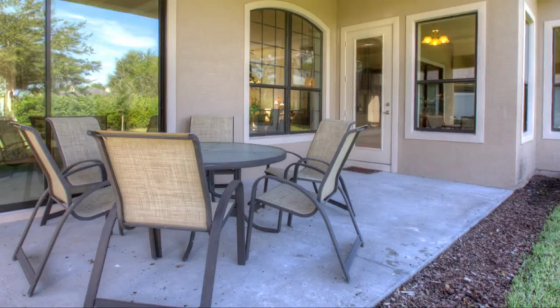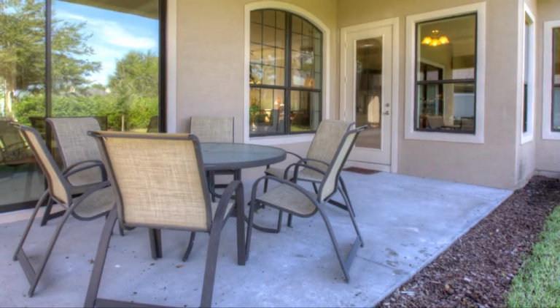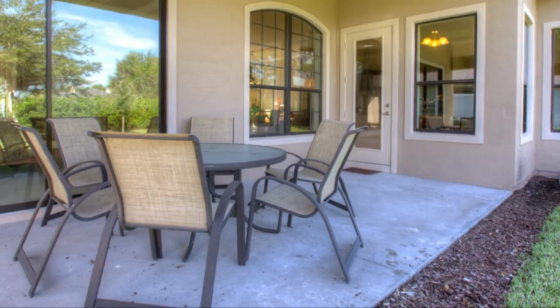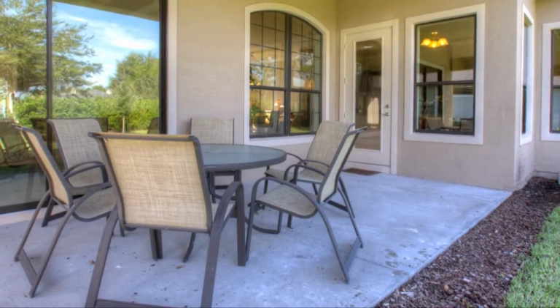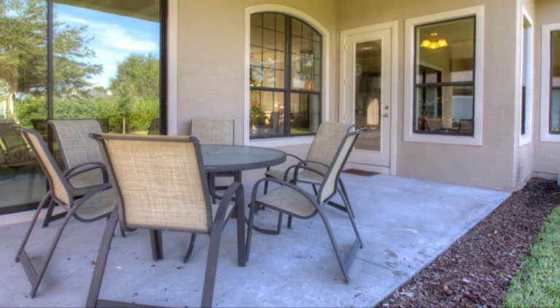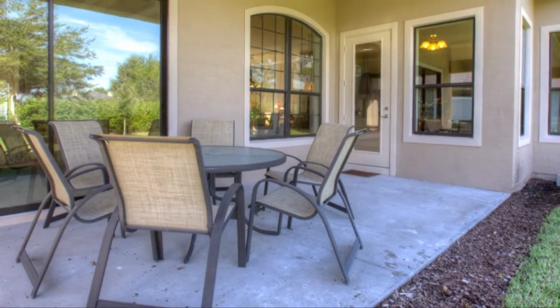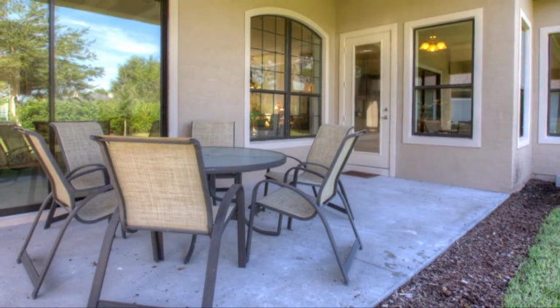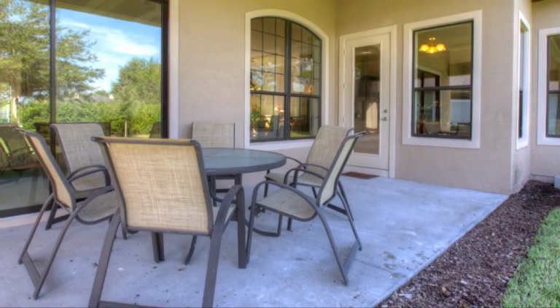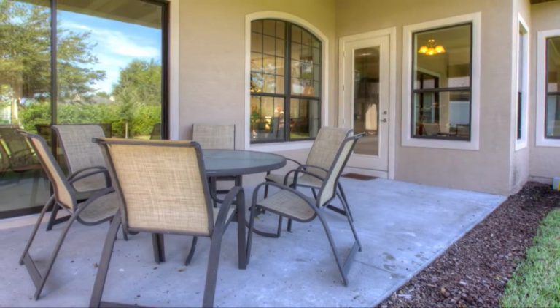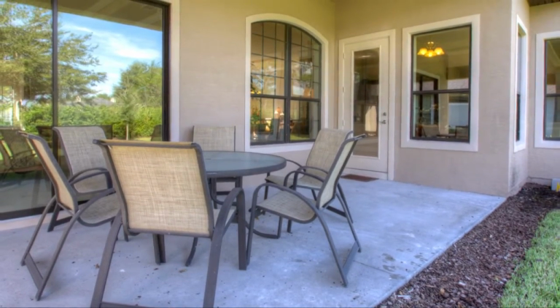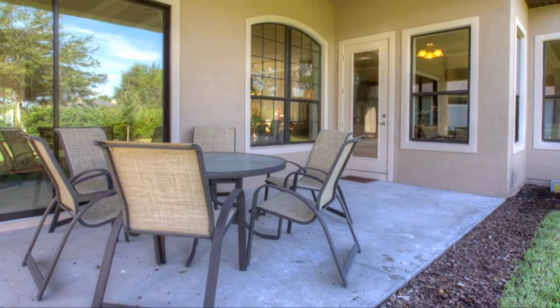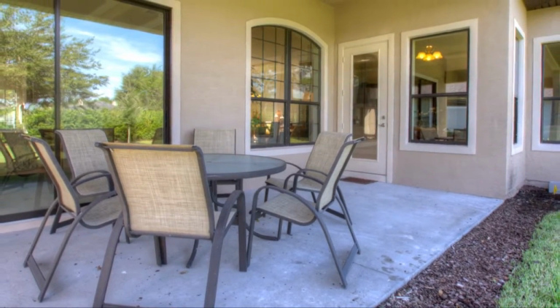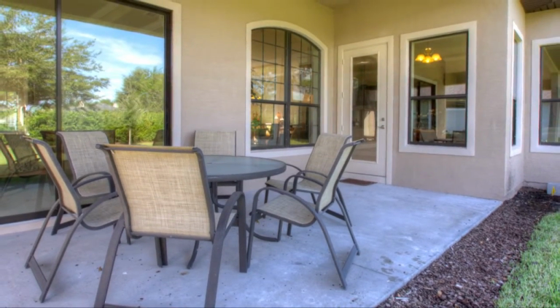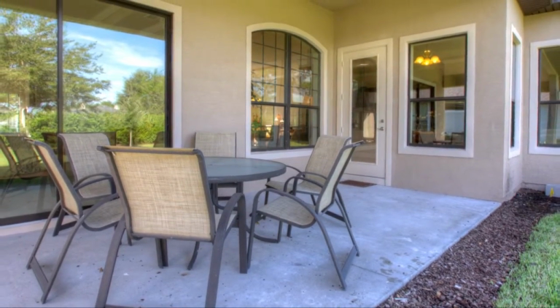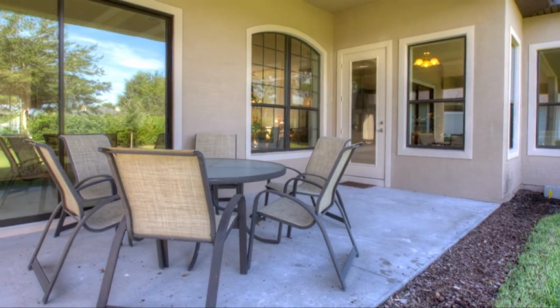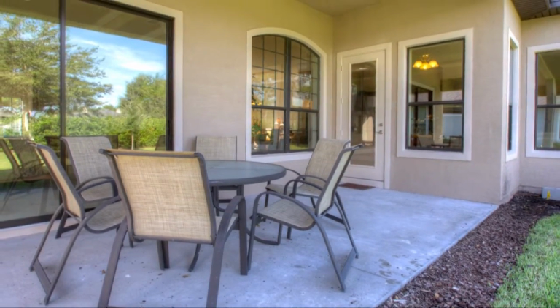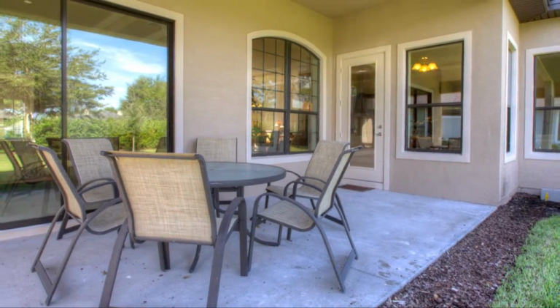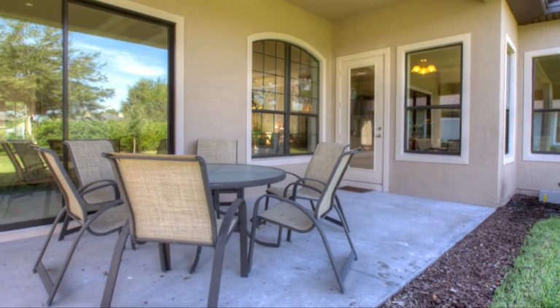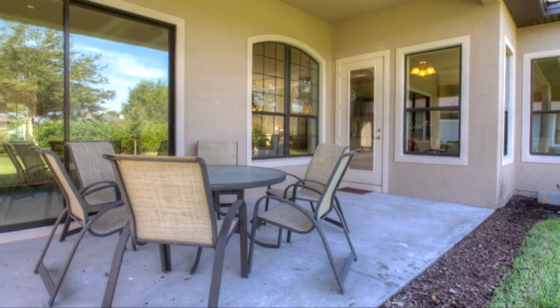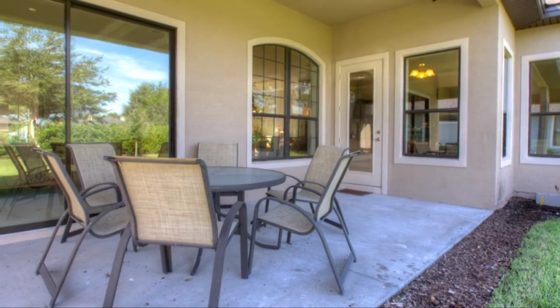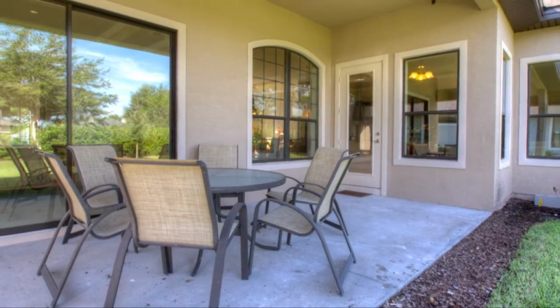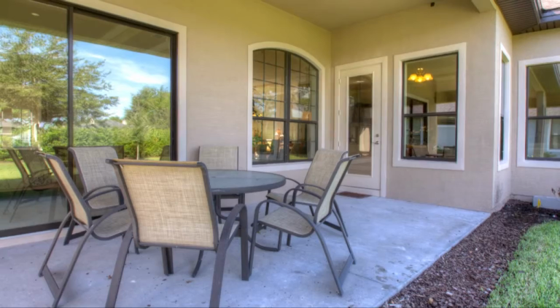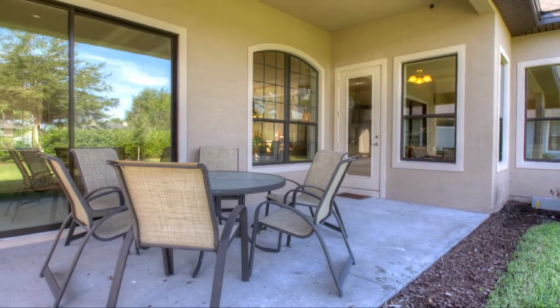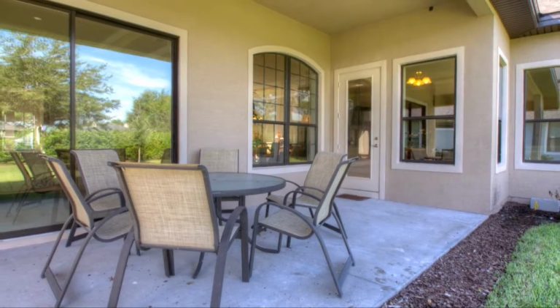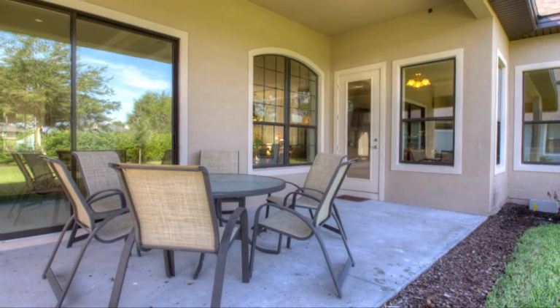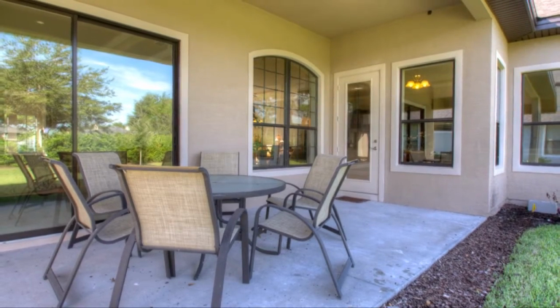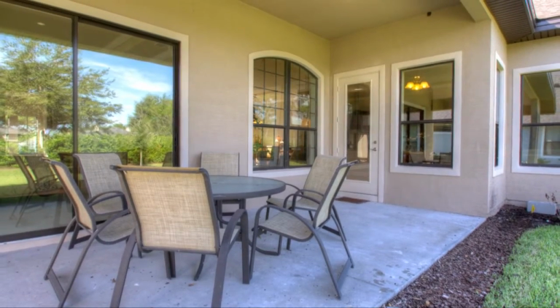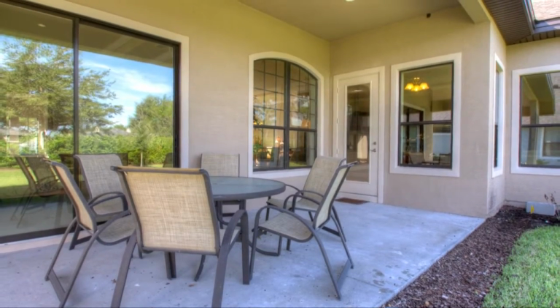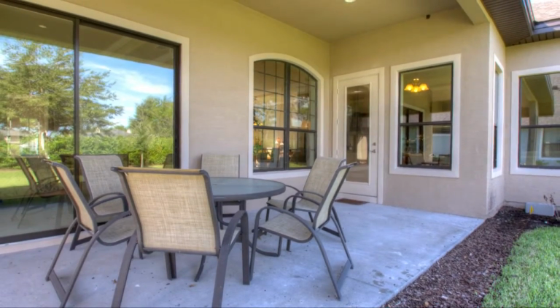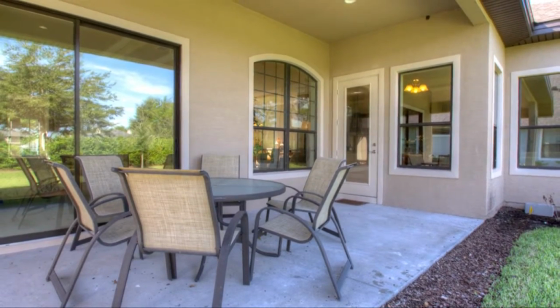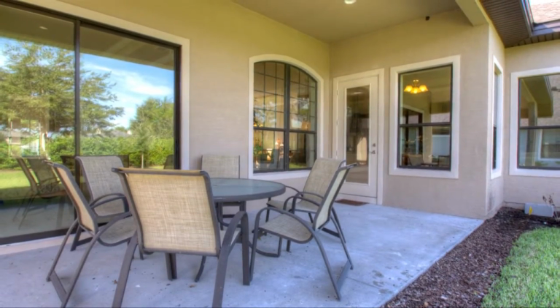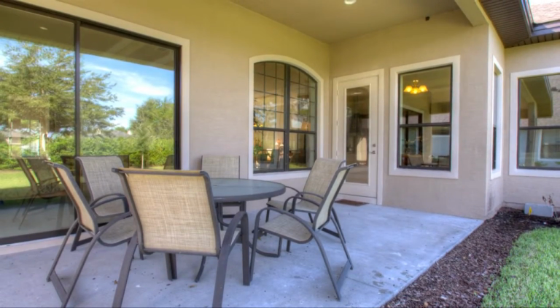Adding to the quality of your comfort, the covered lanai provides plenty of space for all types of entertainment.